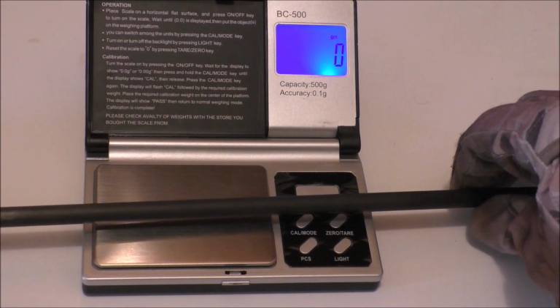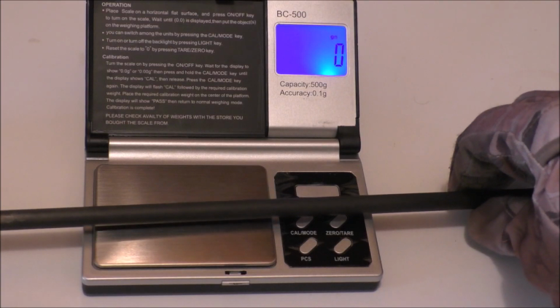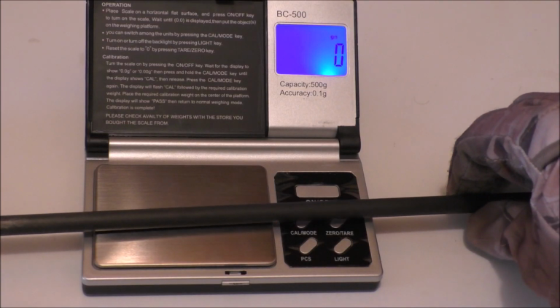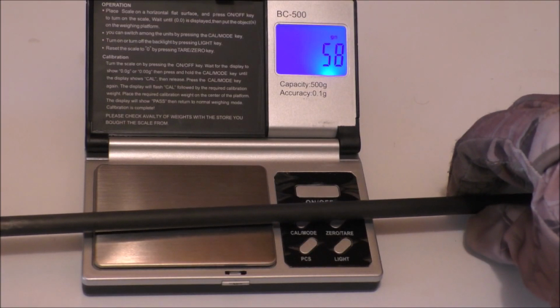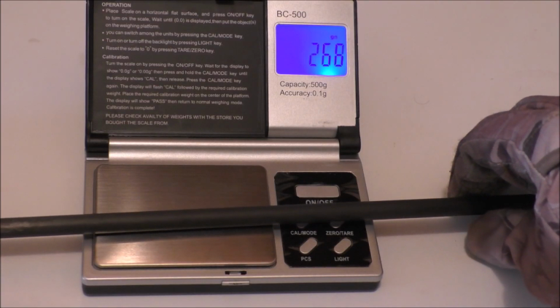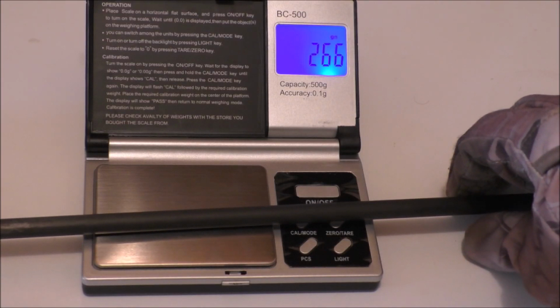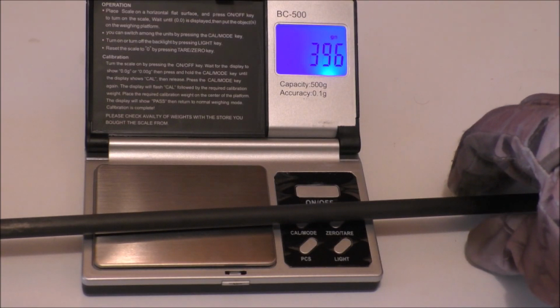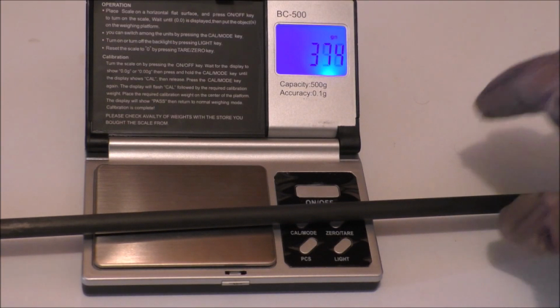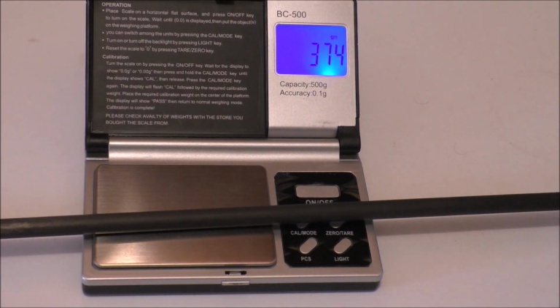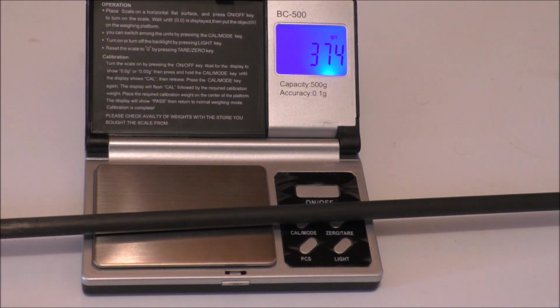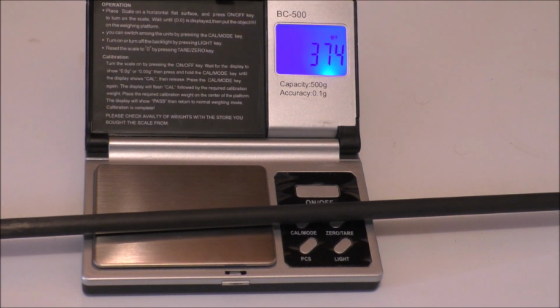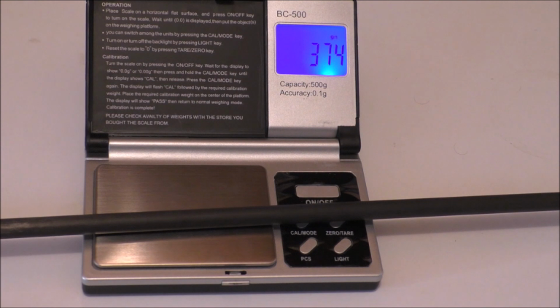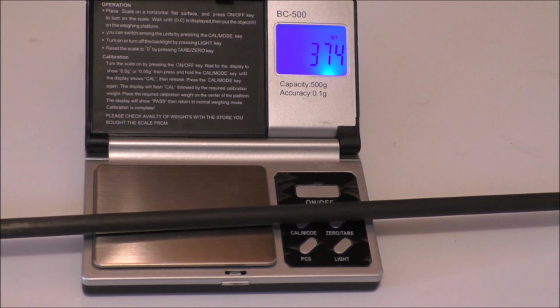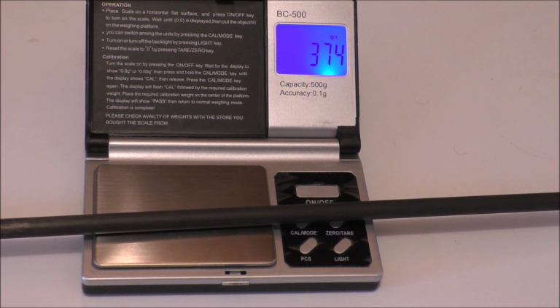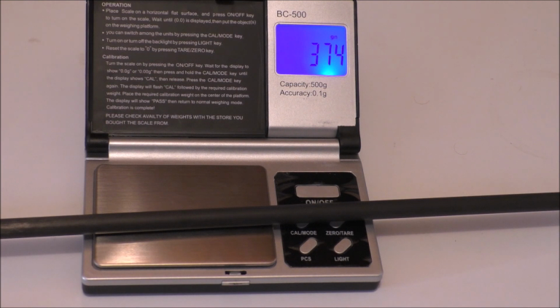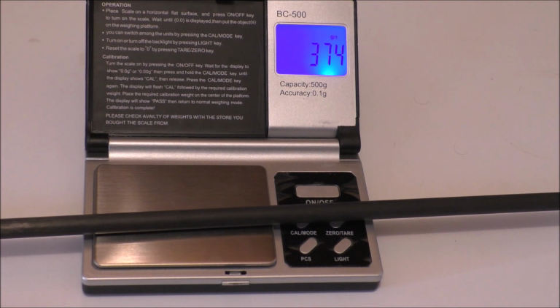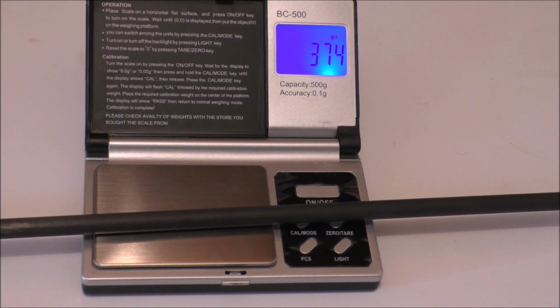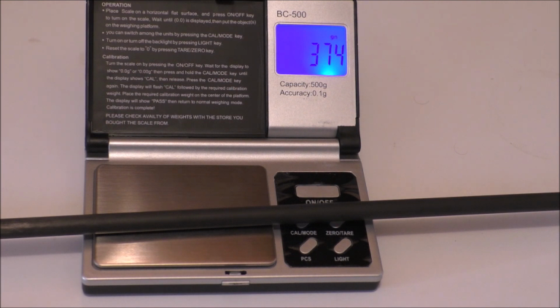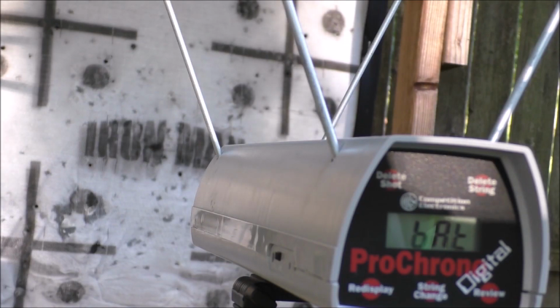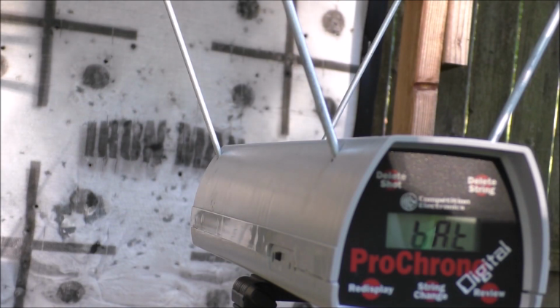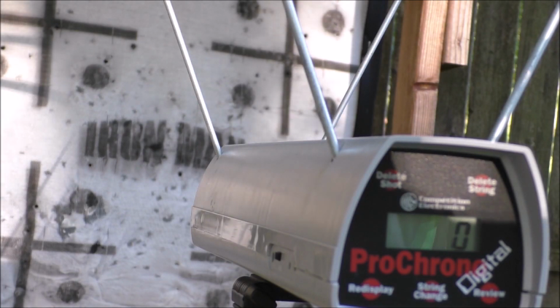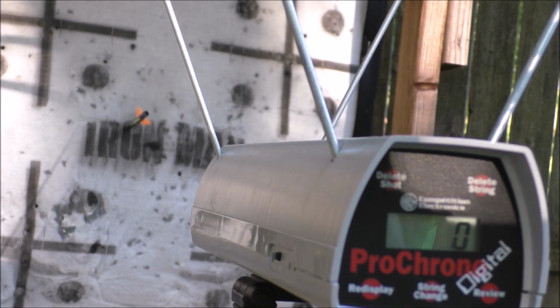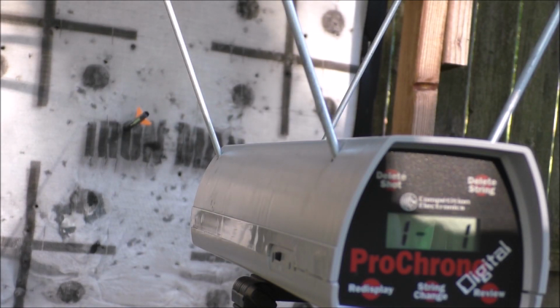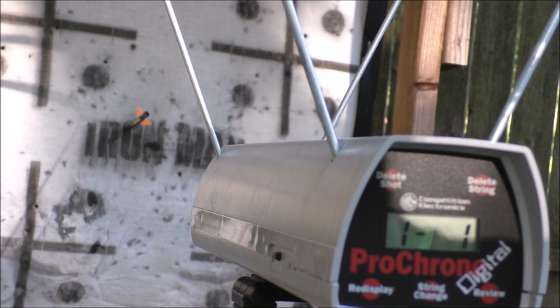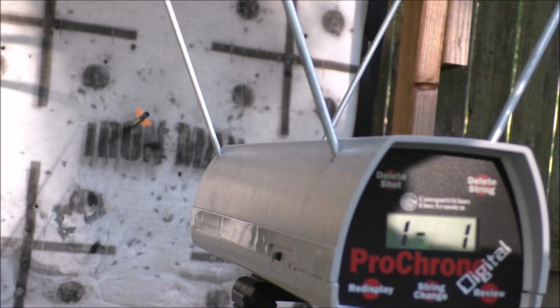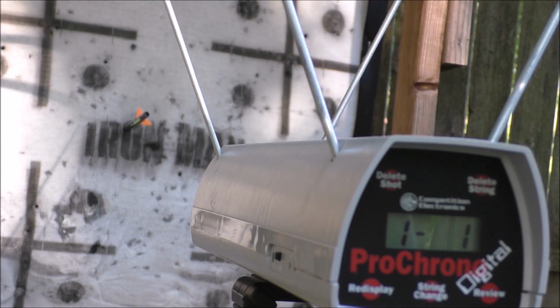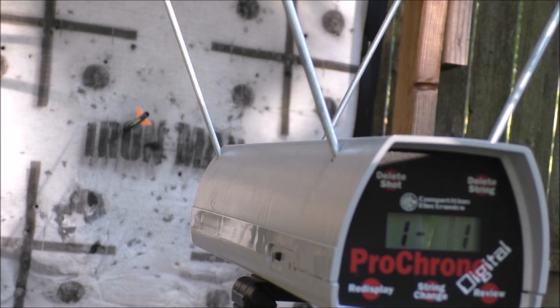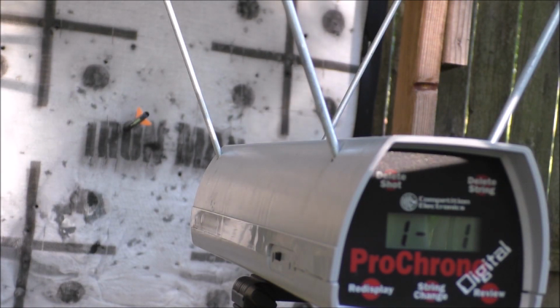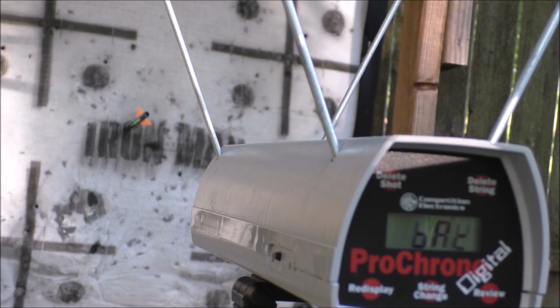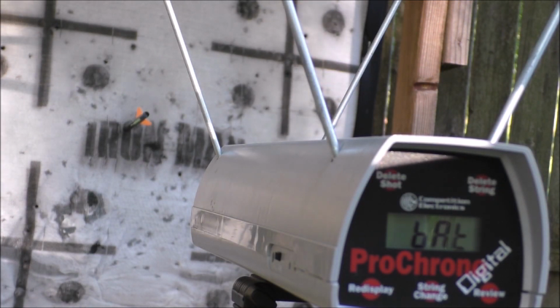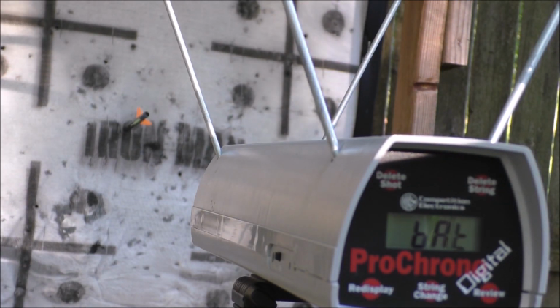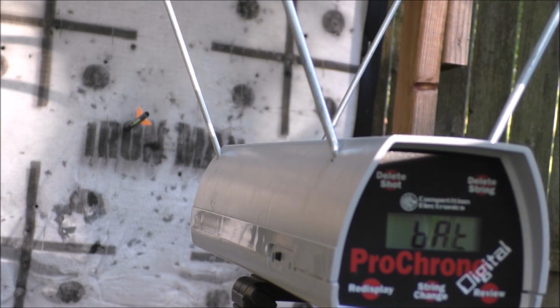Right out of the box, the Viking X-375 was impressive, hitting 7 feet per second faster than its advertised speed.